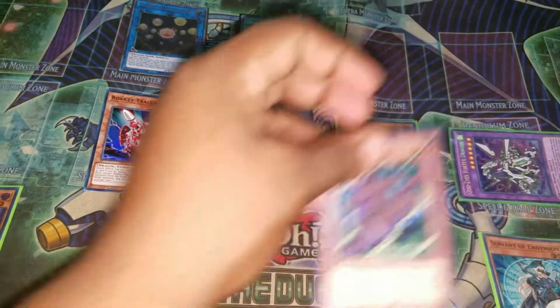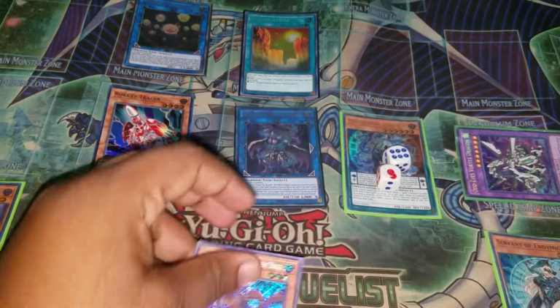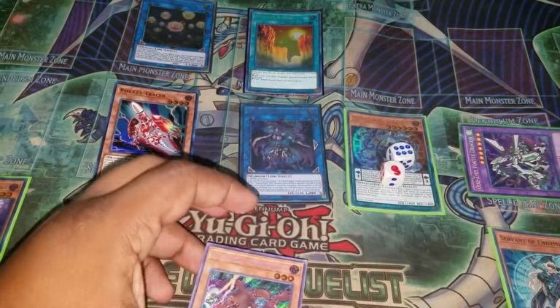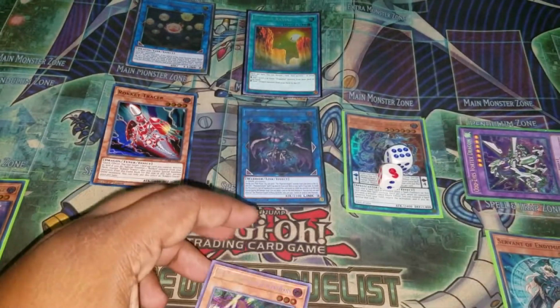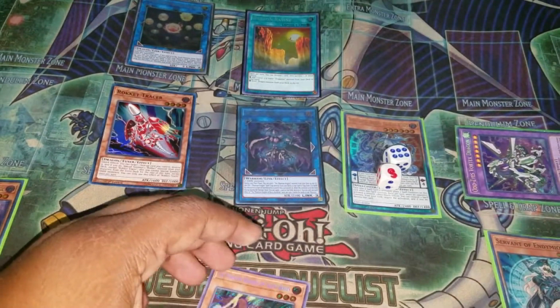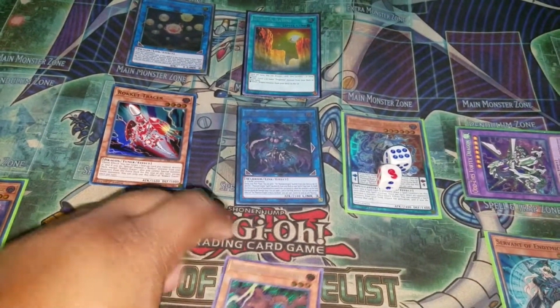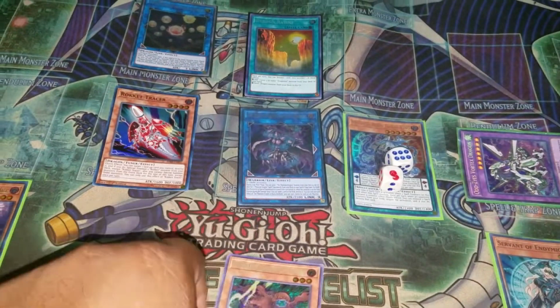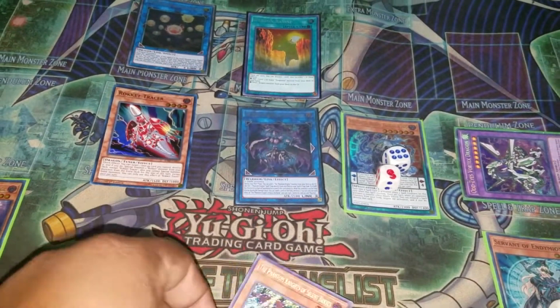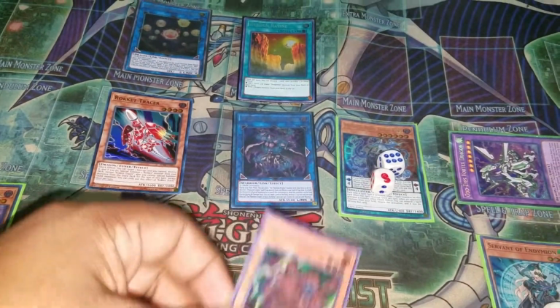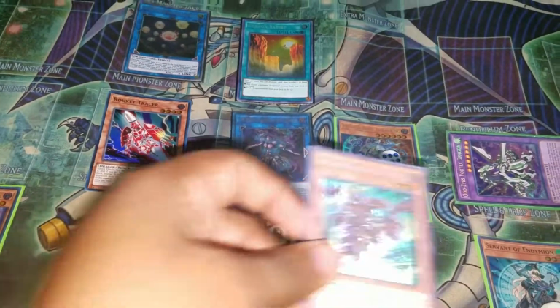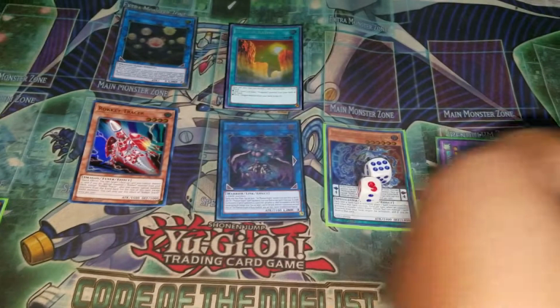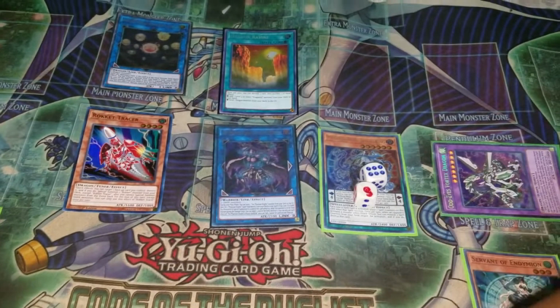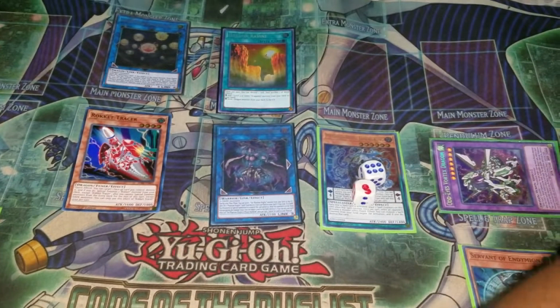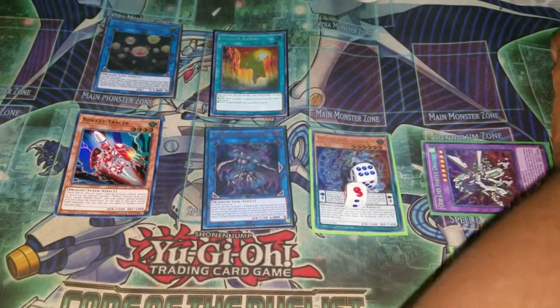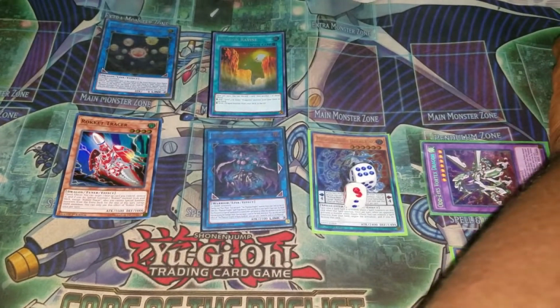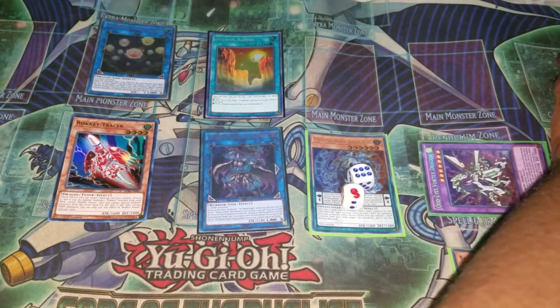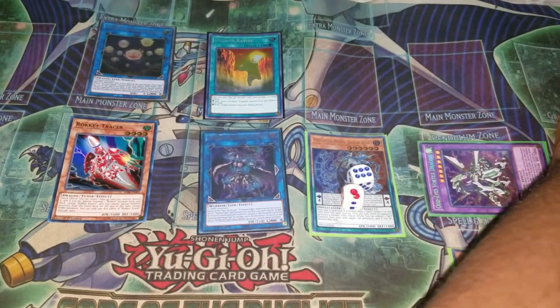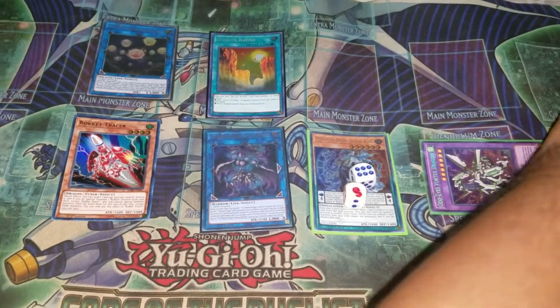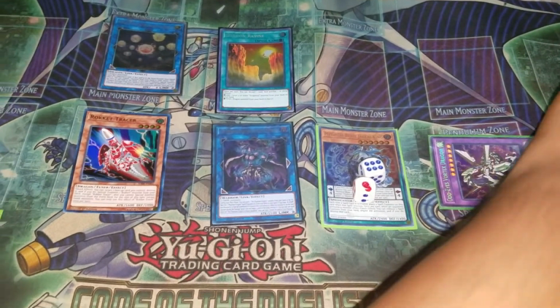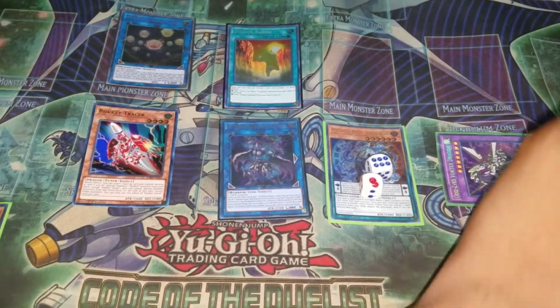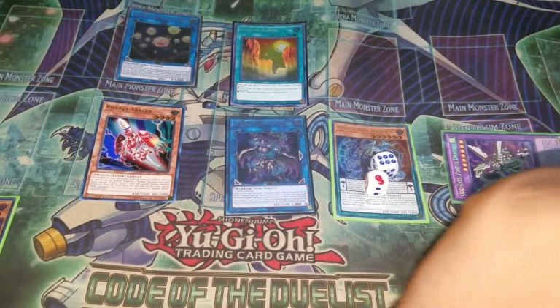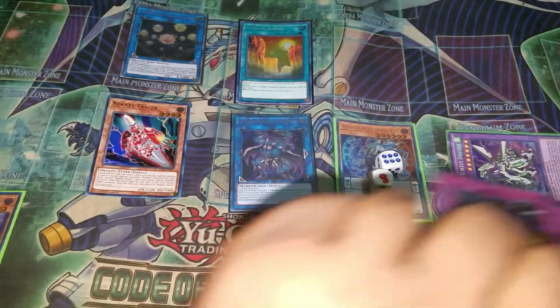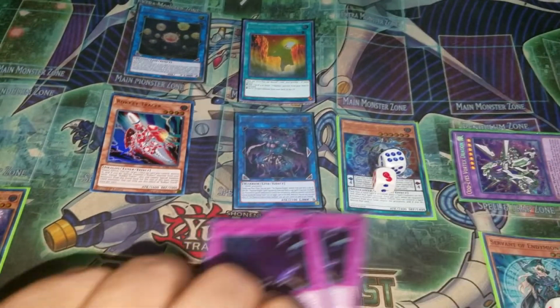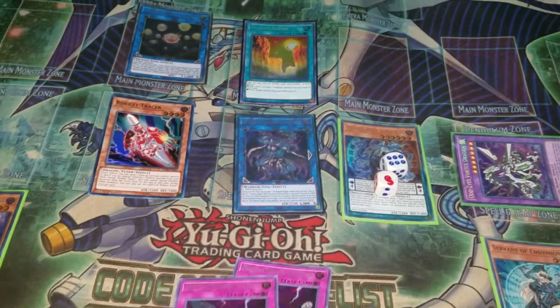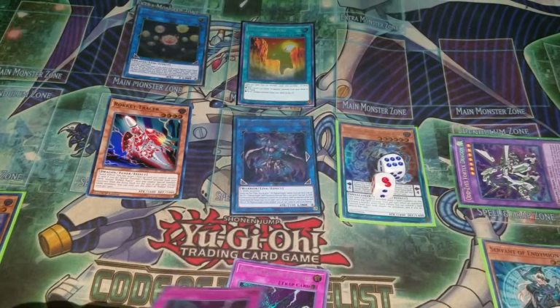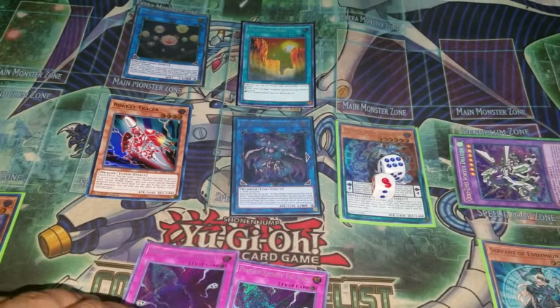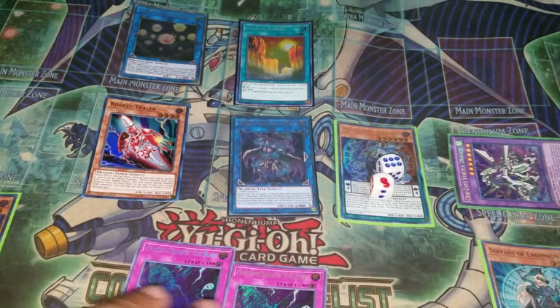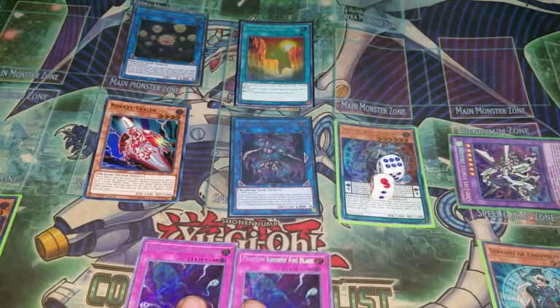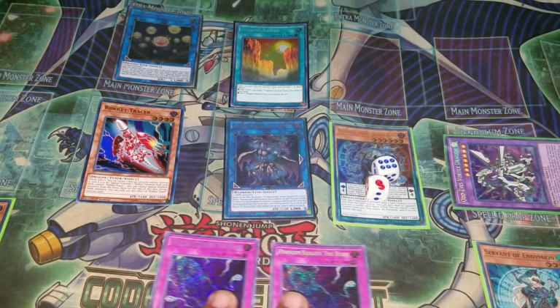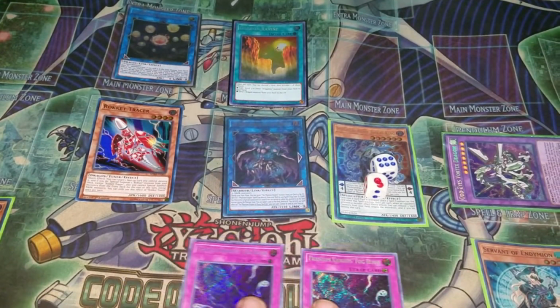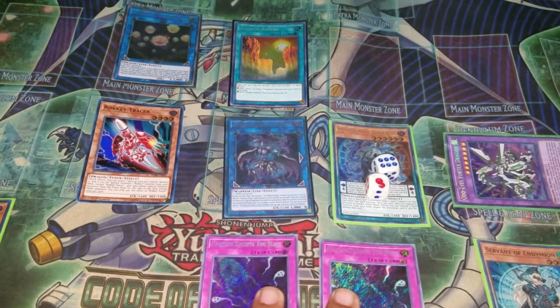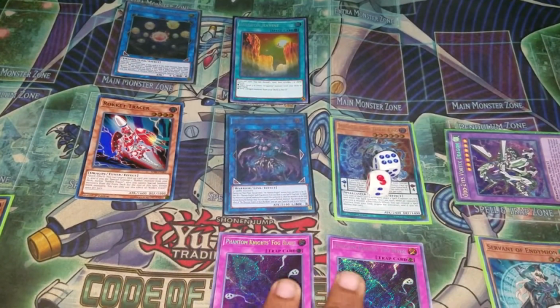Now Rusty's effect: we're going to send Boots in this scenario and obviously we're going to manage Boots, so that's going to end up with double Fog Blade.